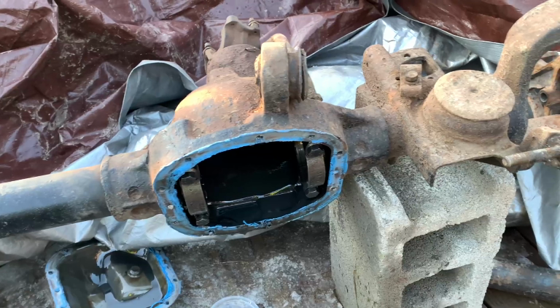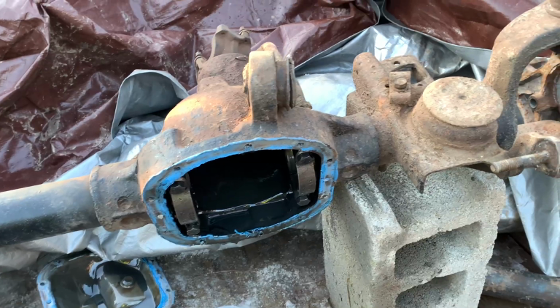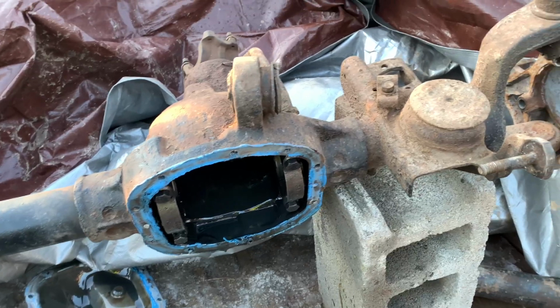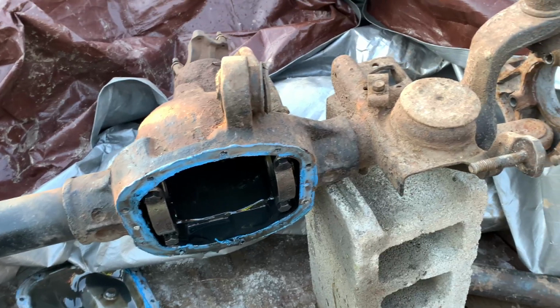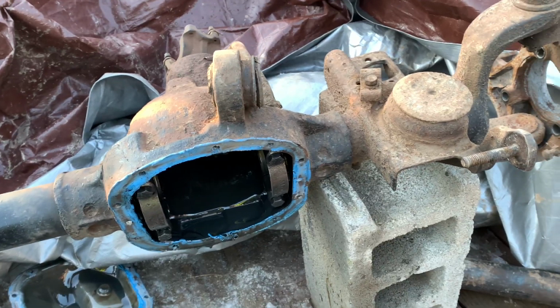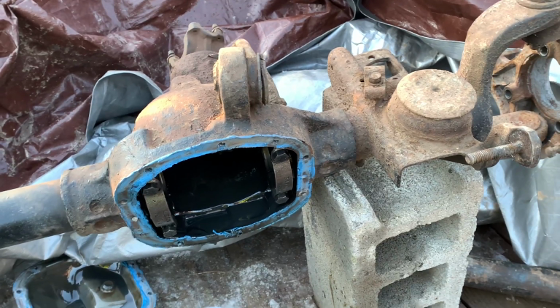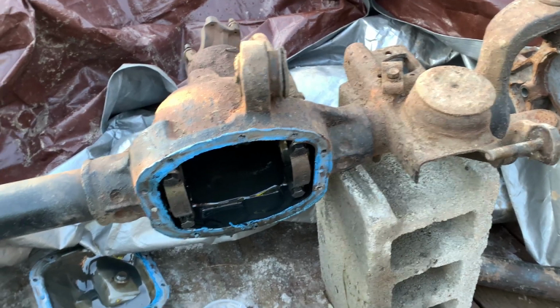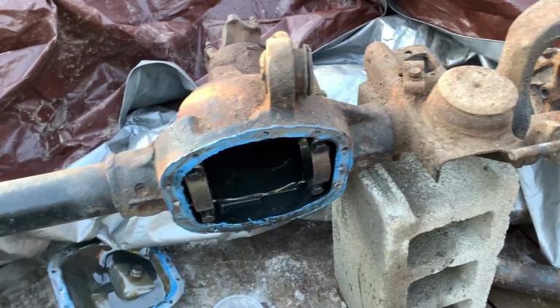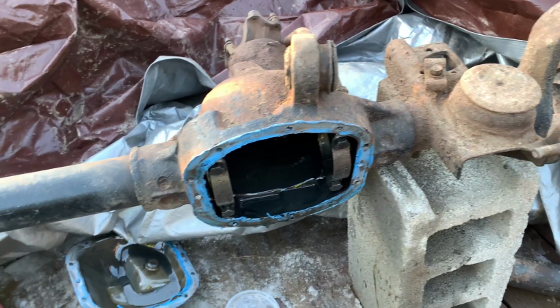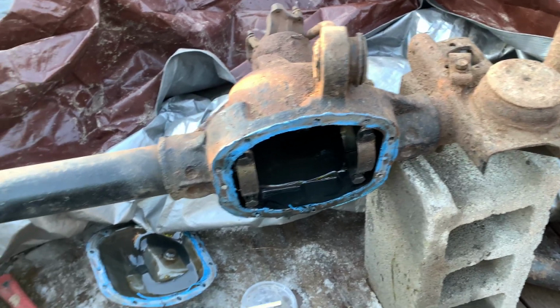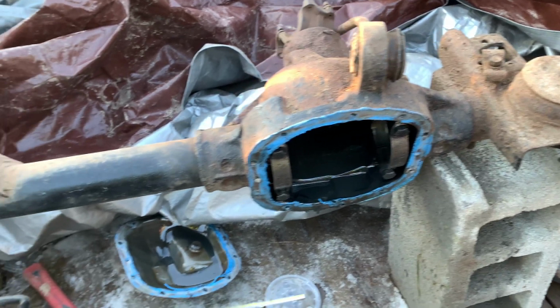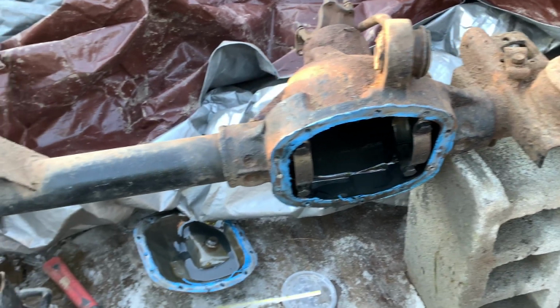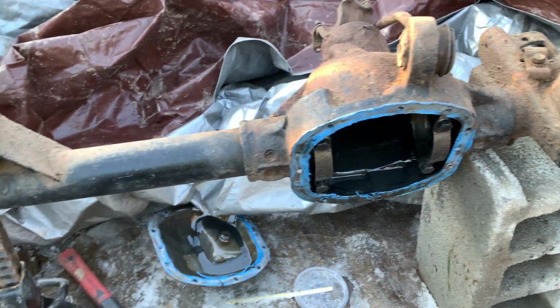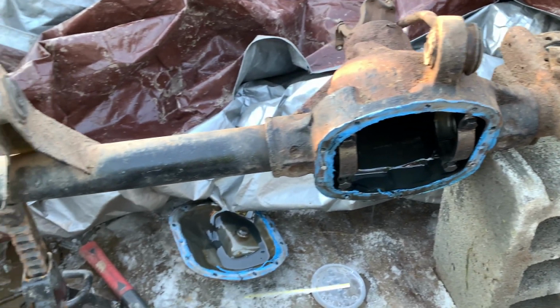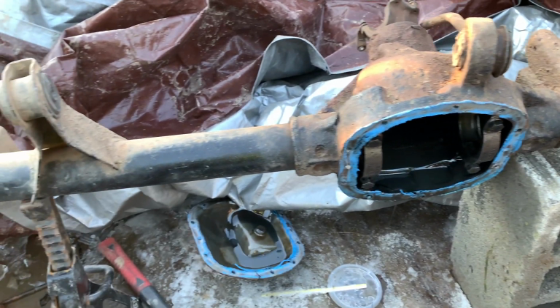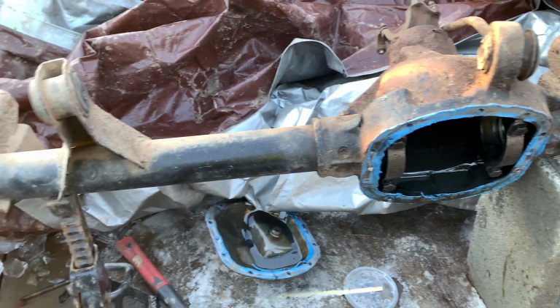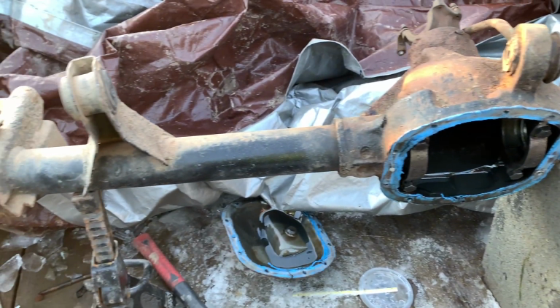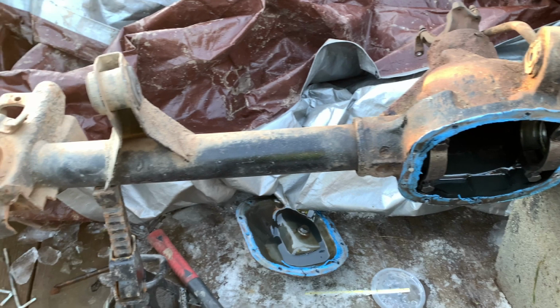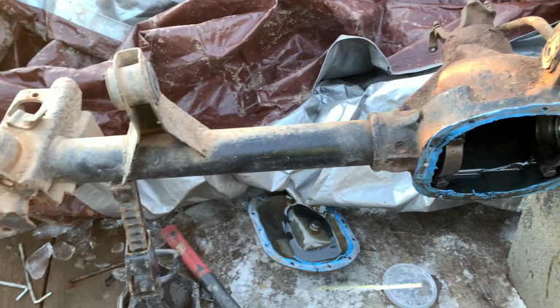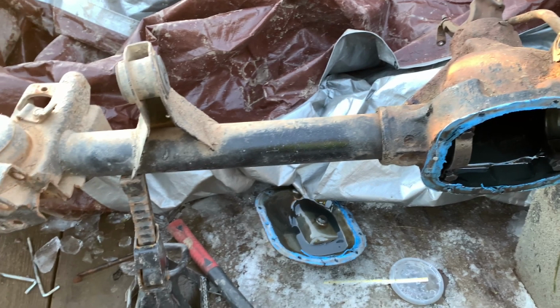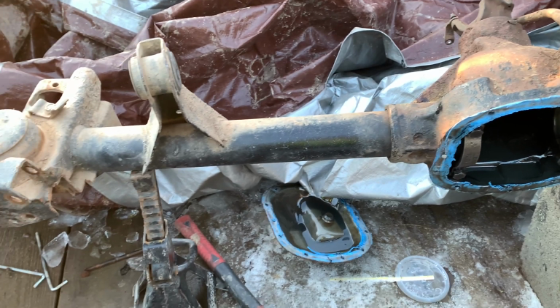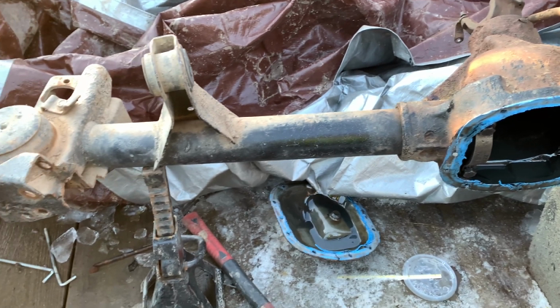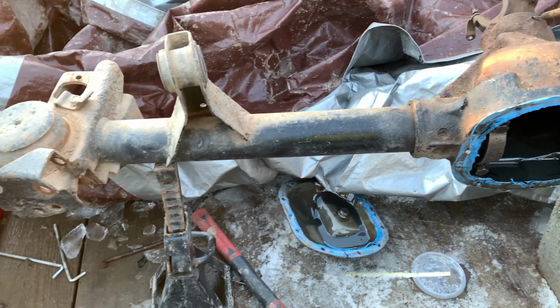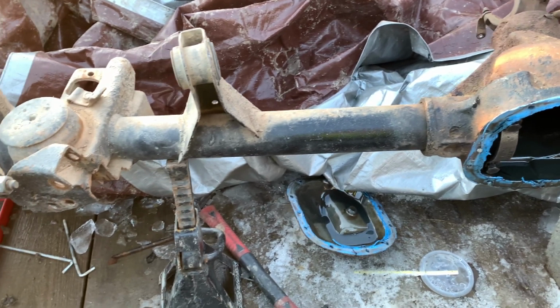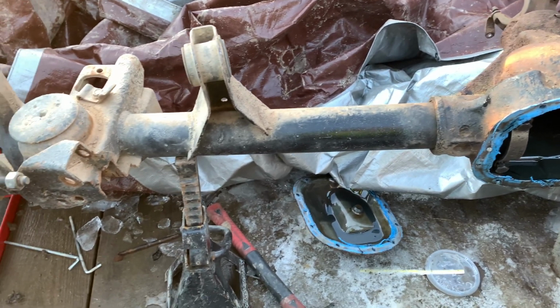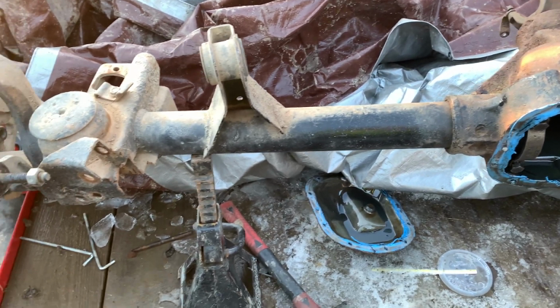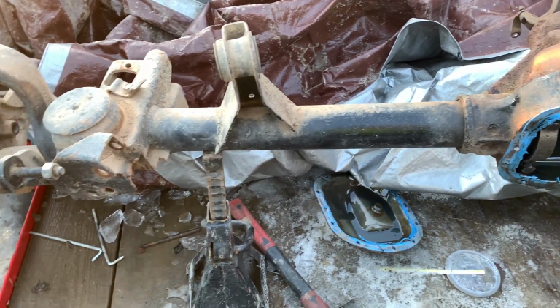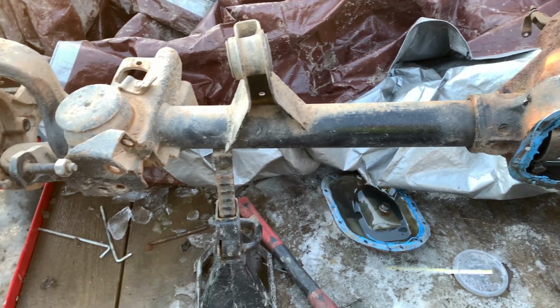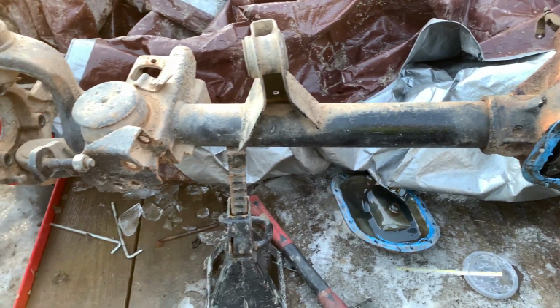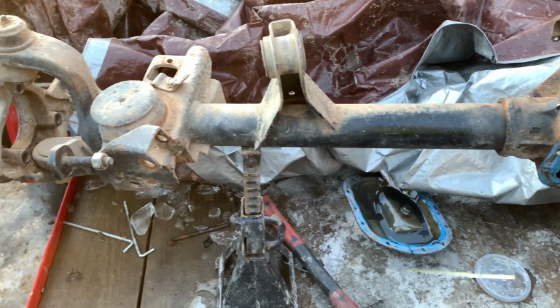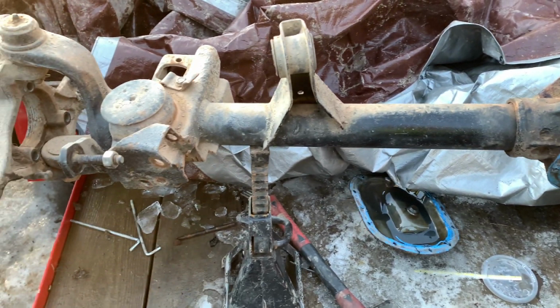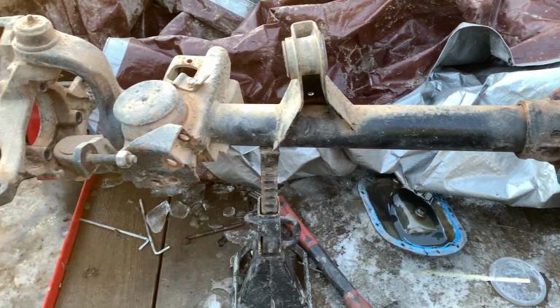Here's the differential. It's nothing fancy — it's a typical low pinion Dana 30.